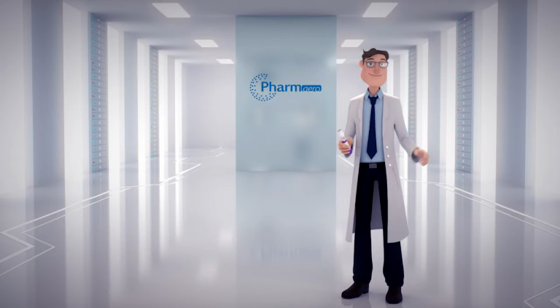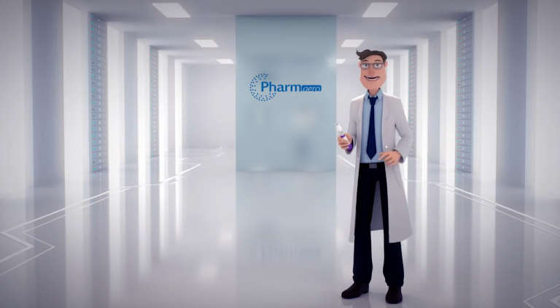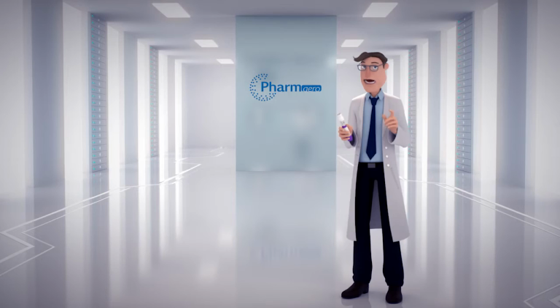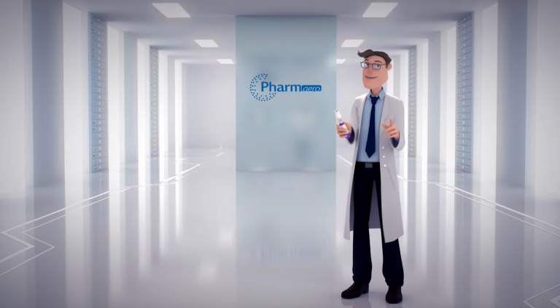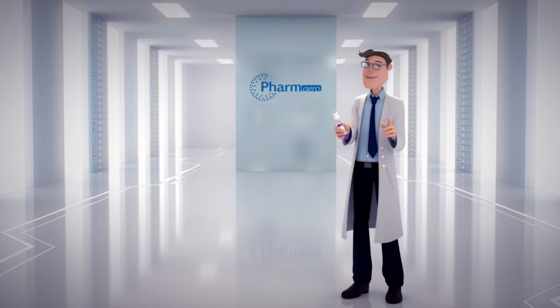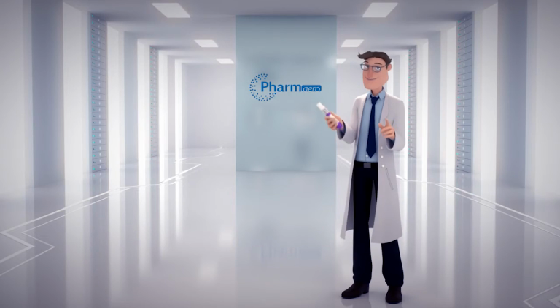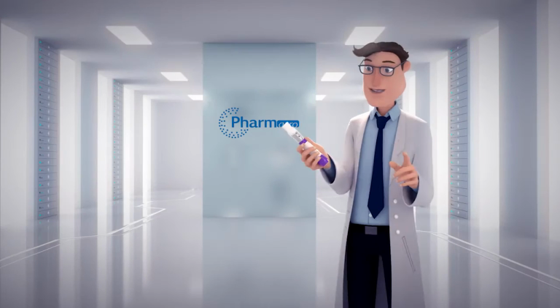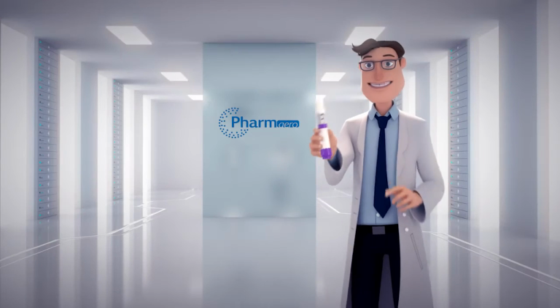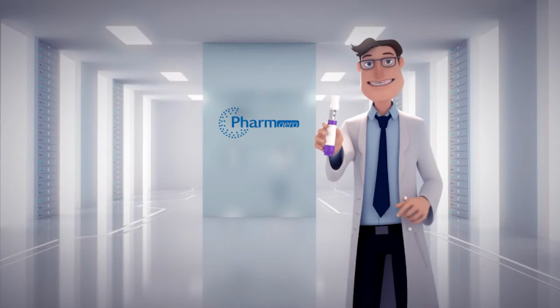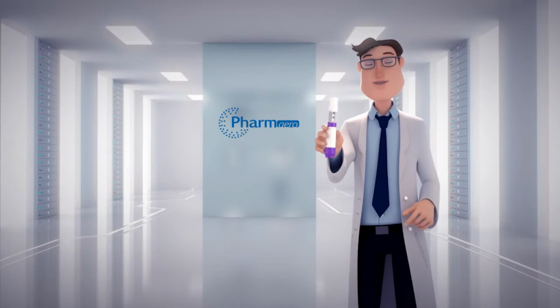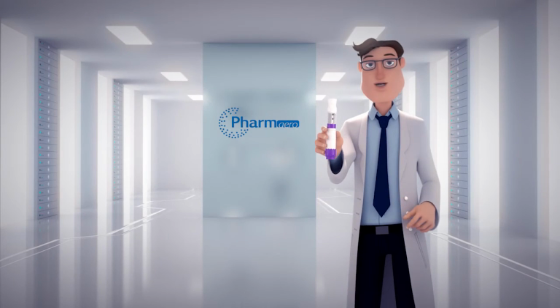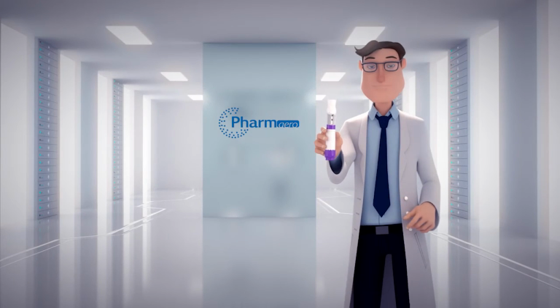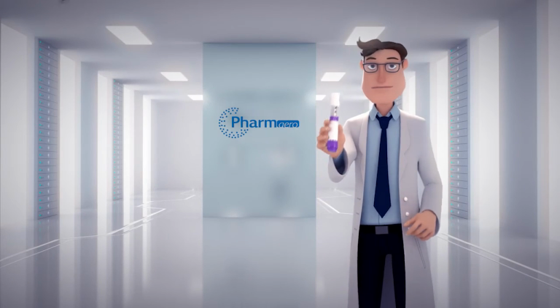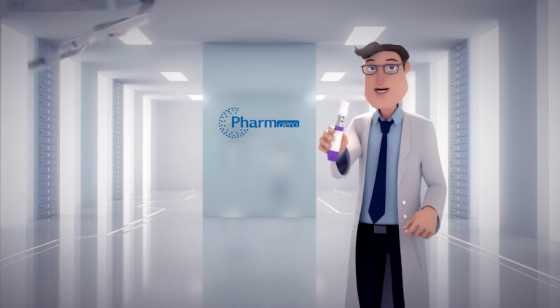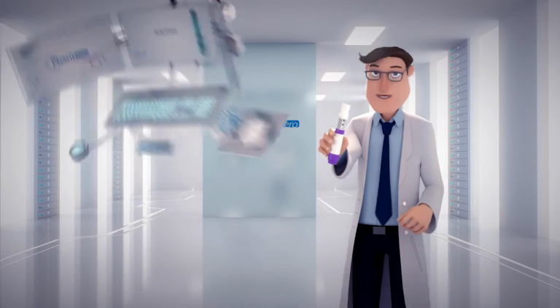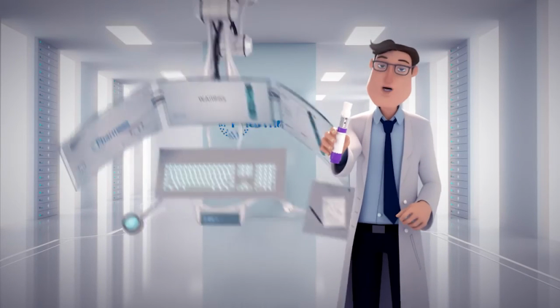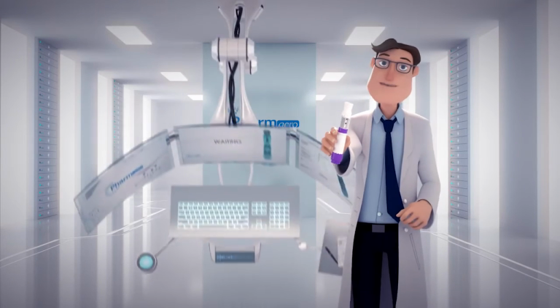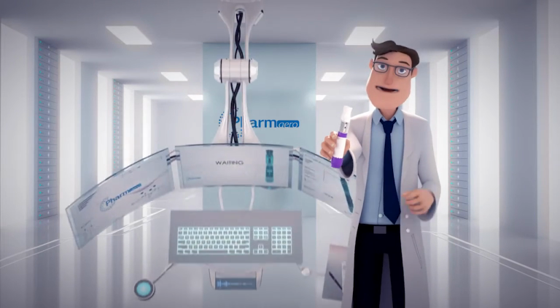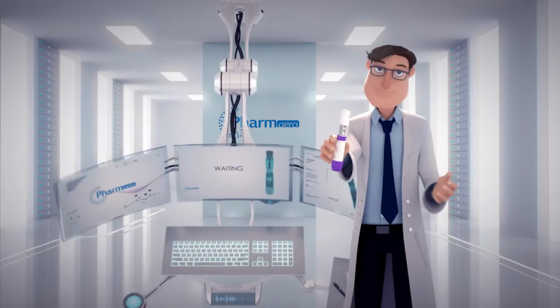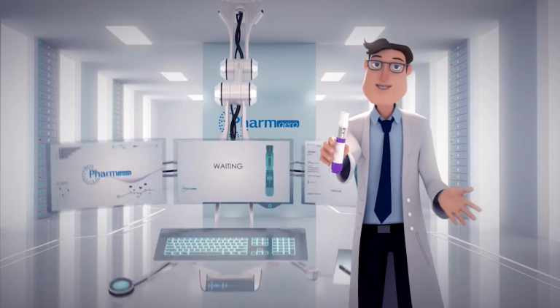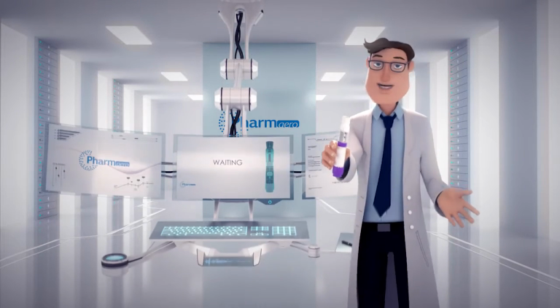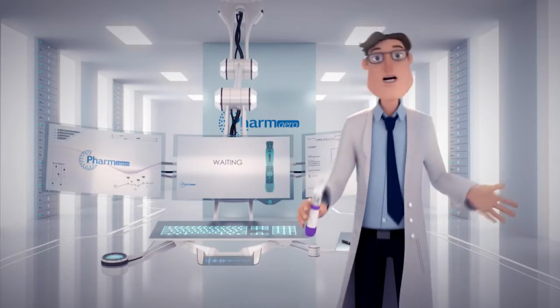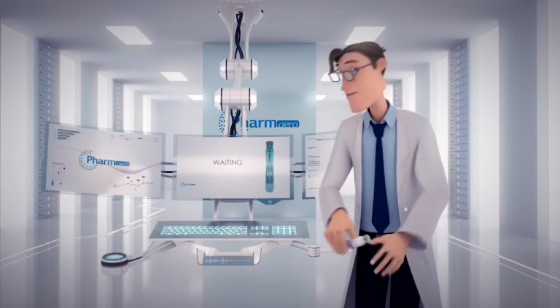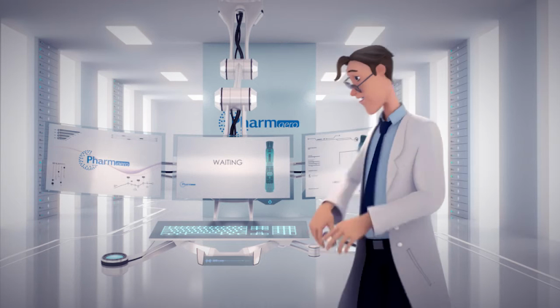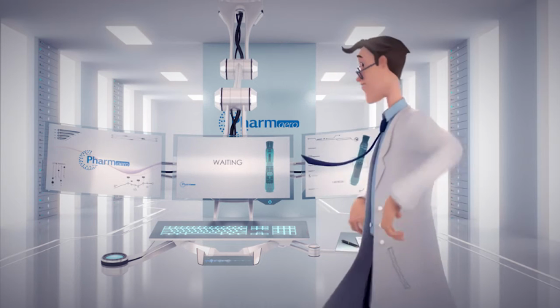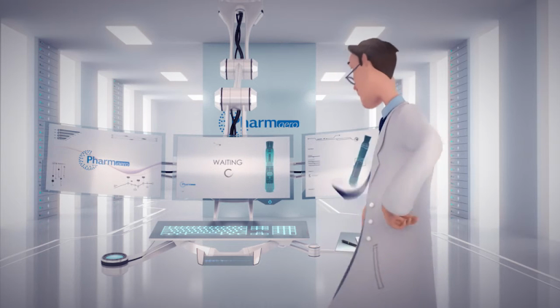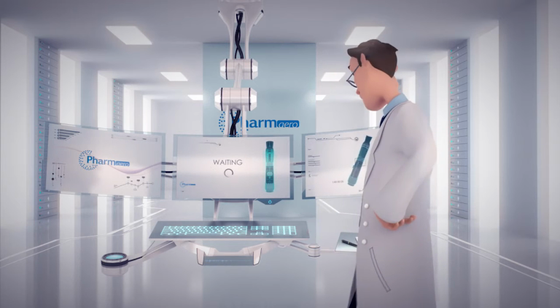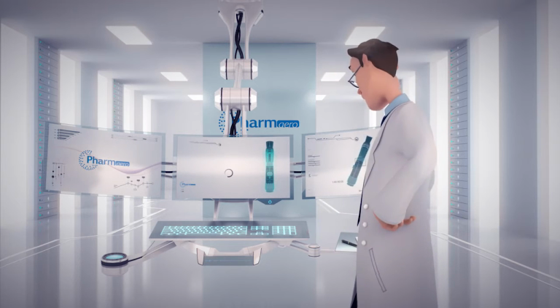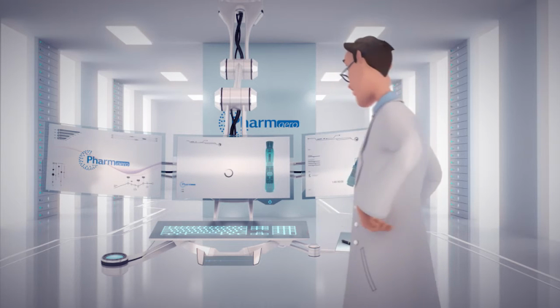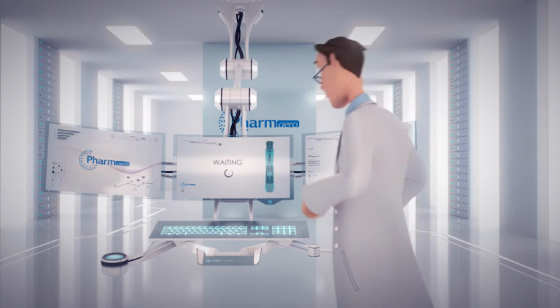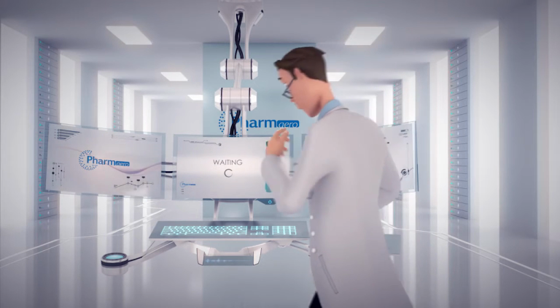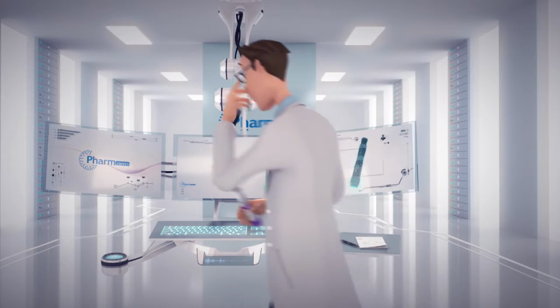And guess what? The ADI uses only 20% of the drug for the same result. Let's see how it works.